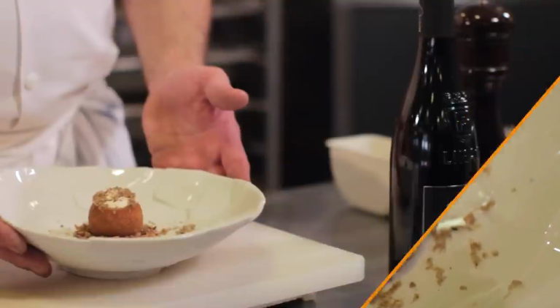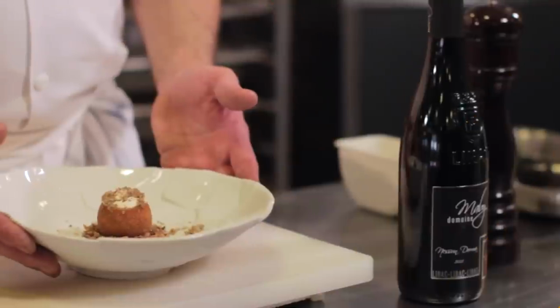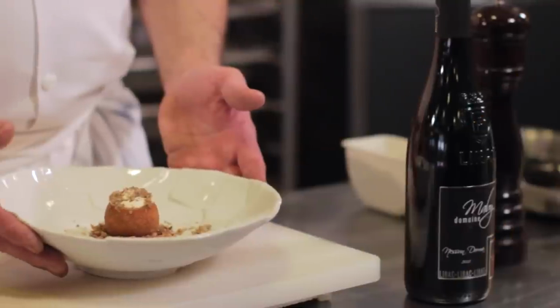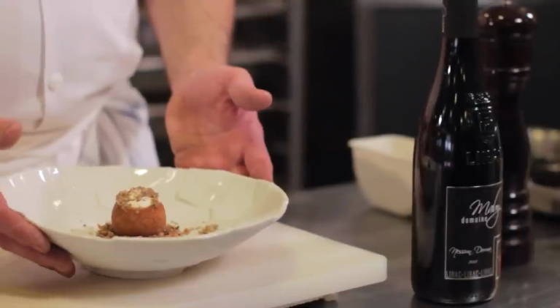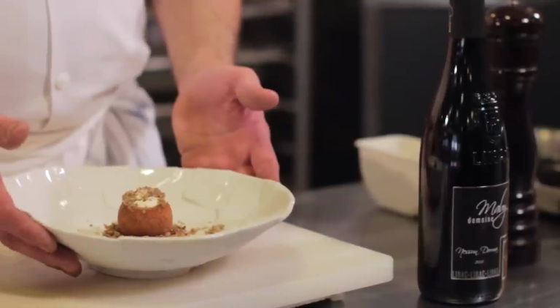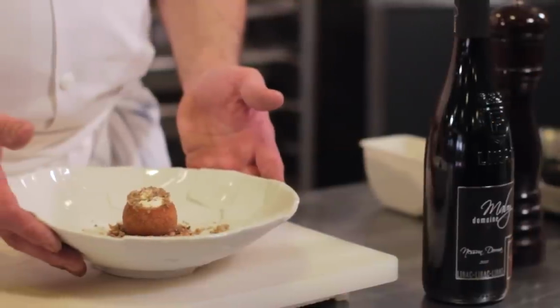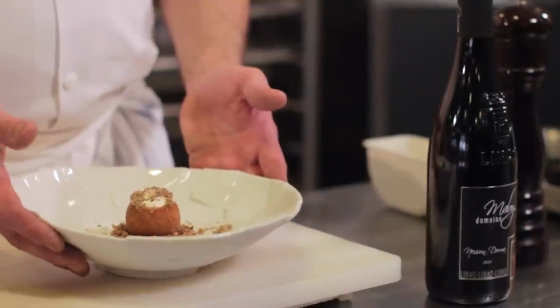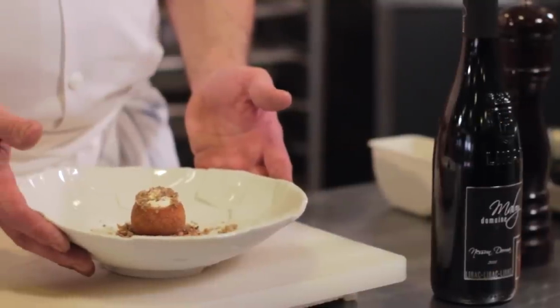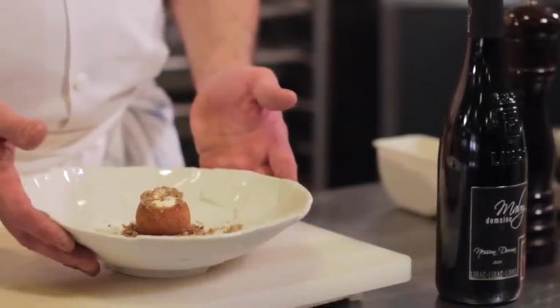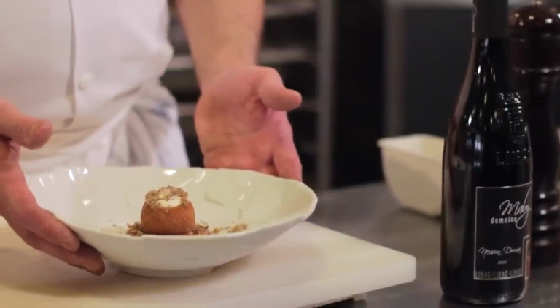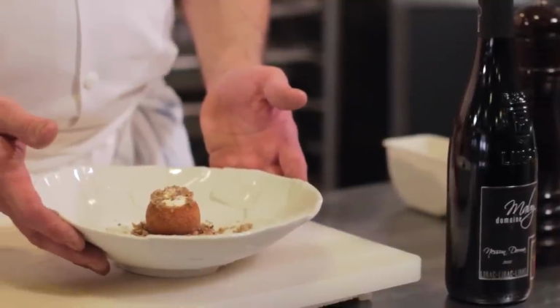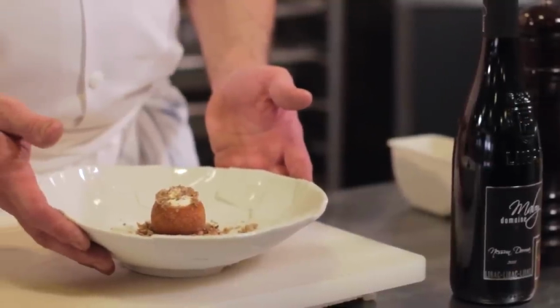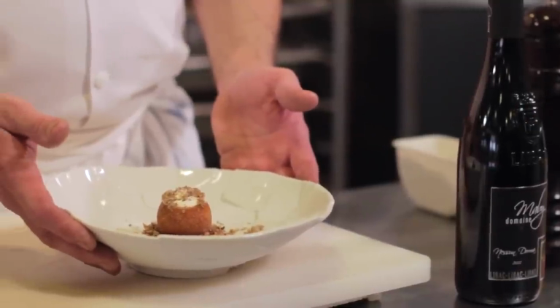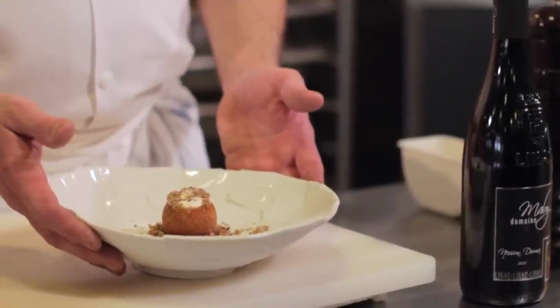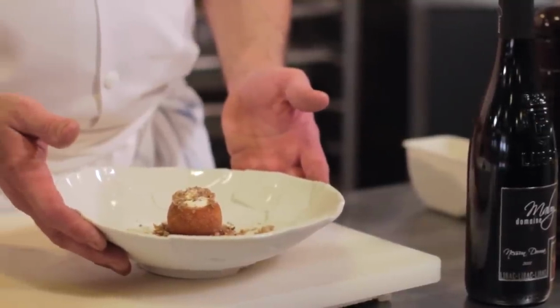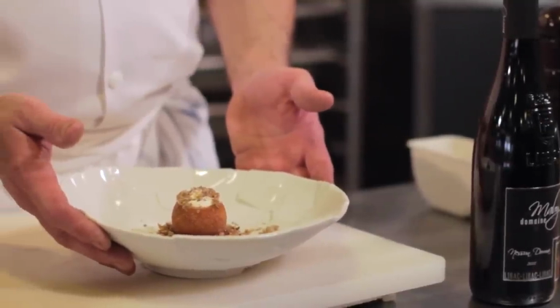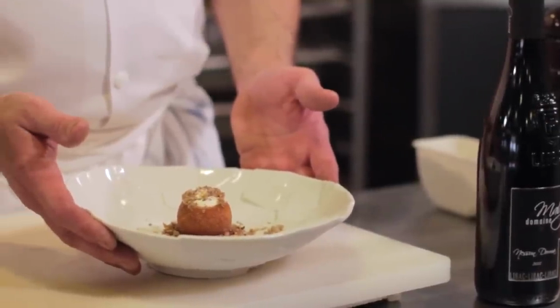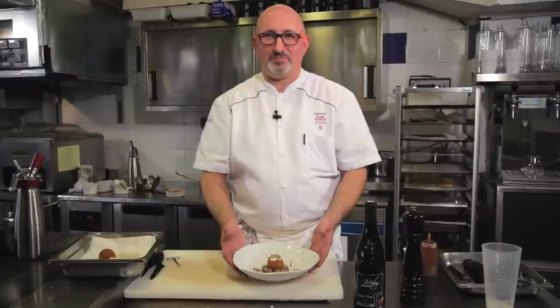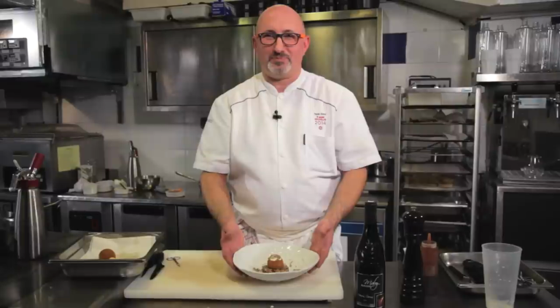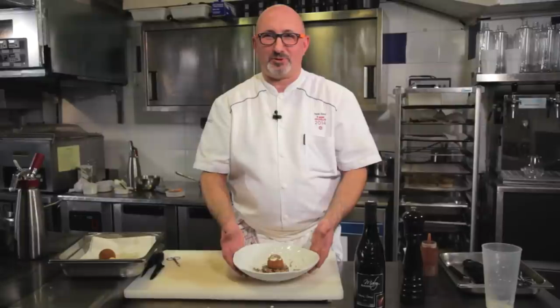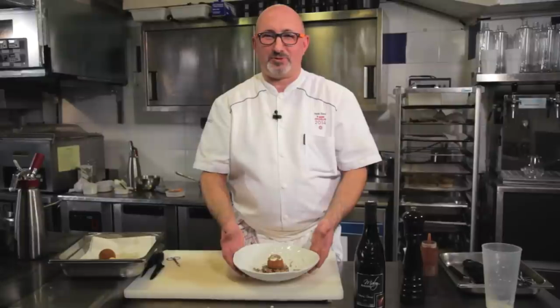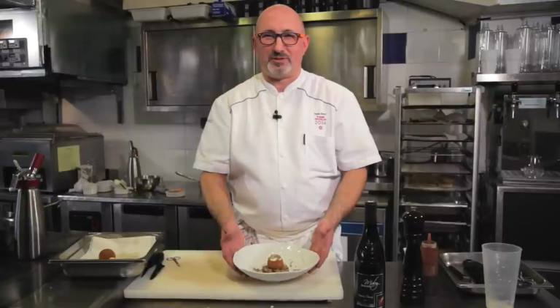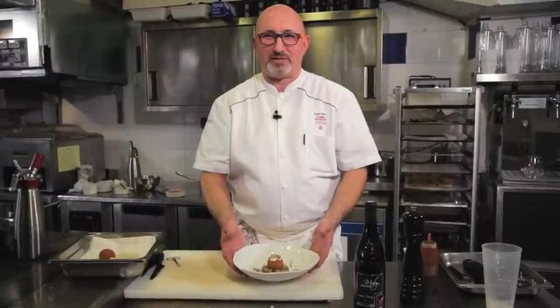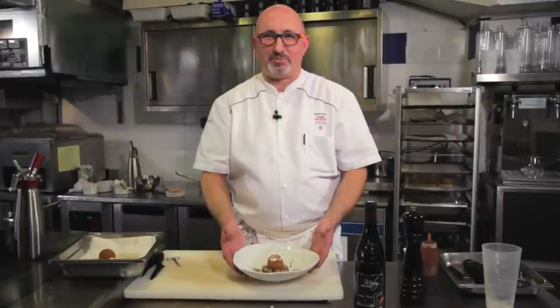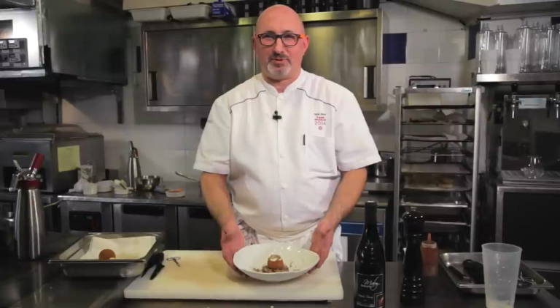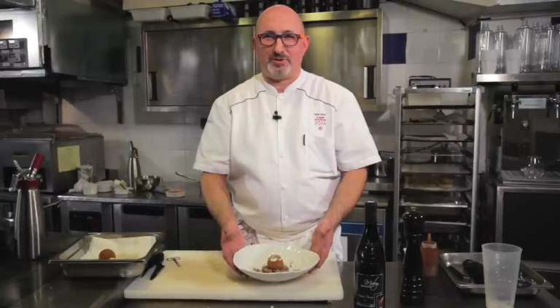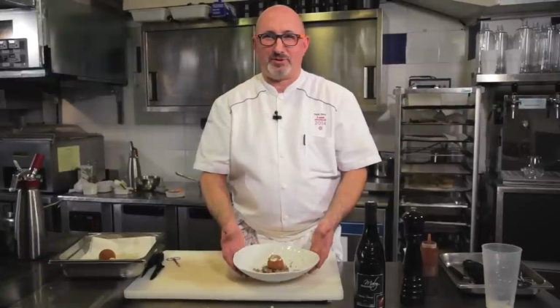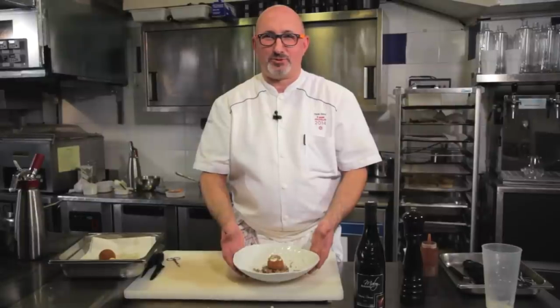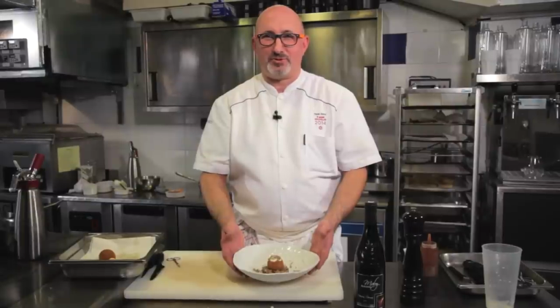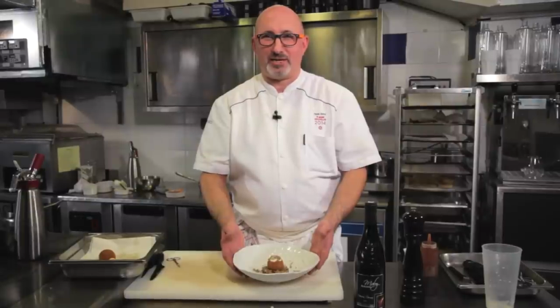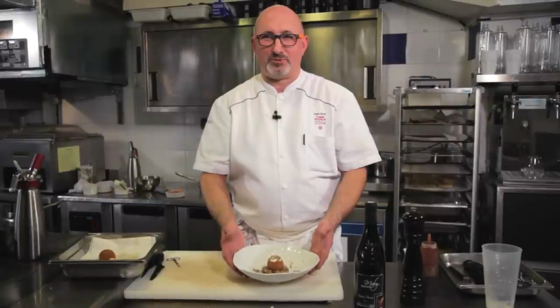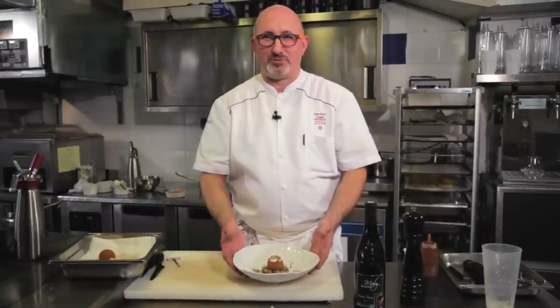Donc voici le plat : cromesquis aux champignons, duxelle au cèpe, soufflé à la truffe.